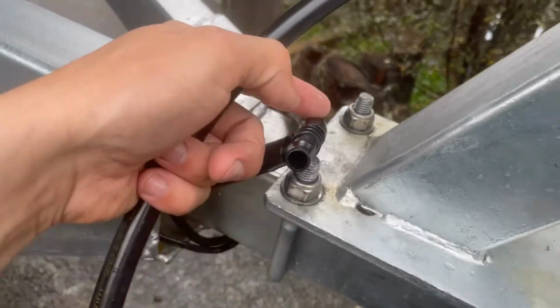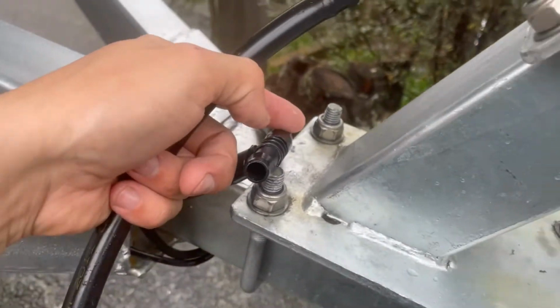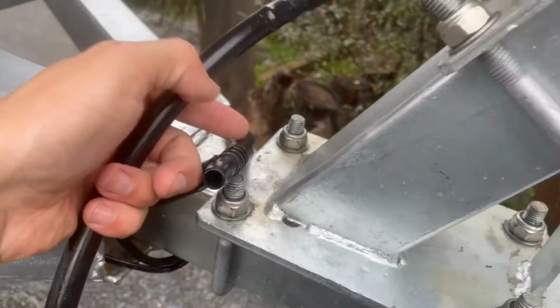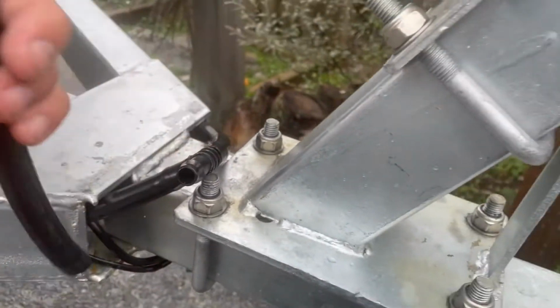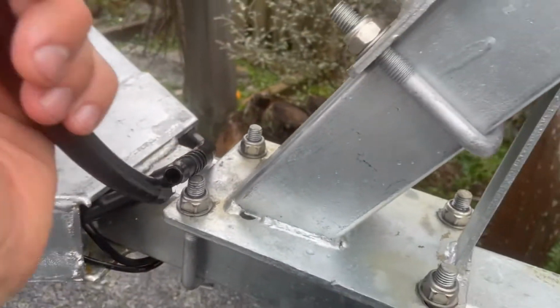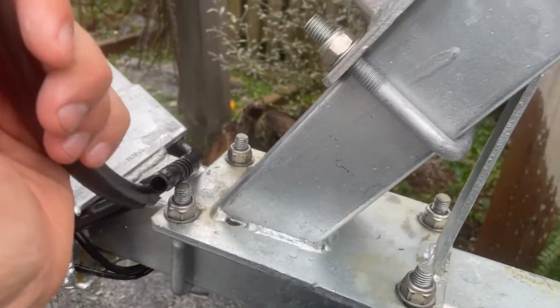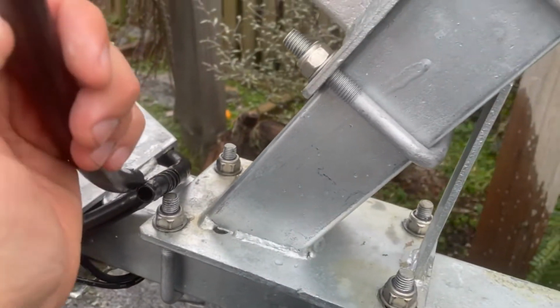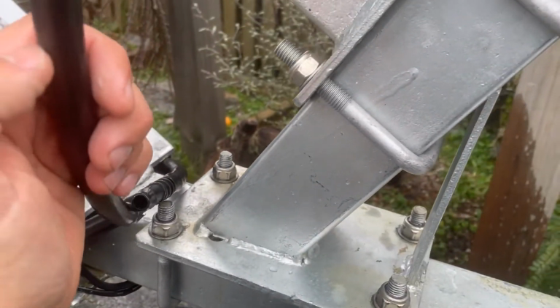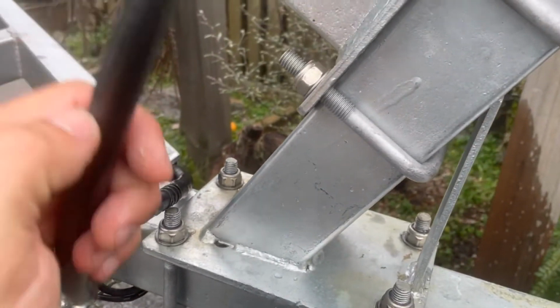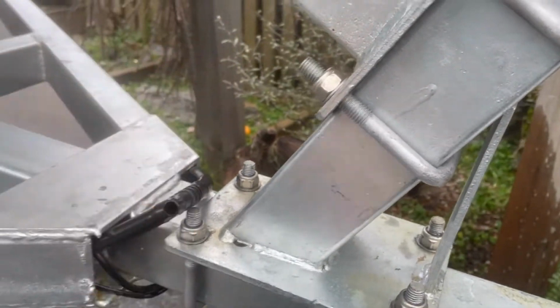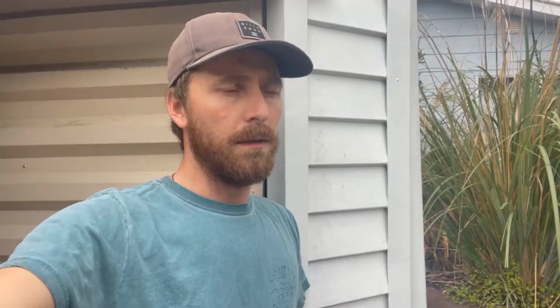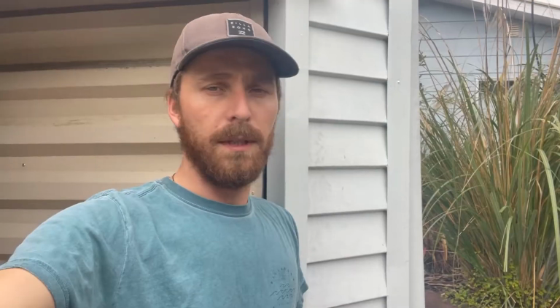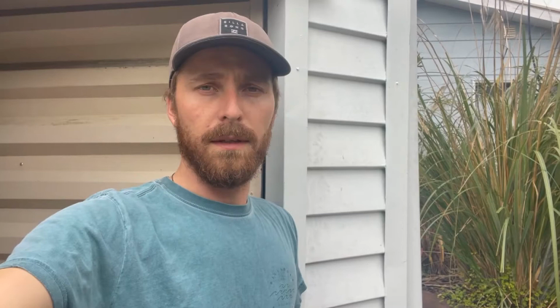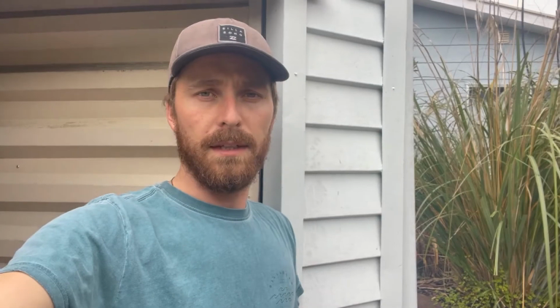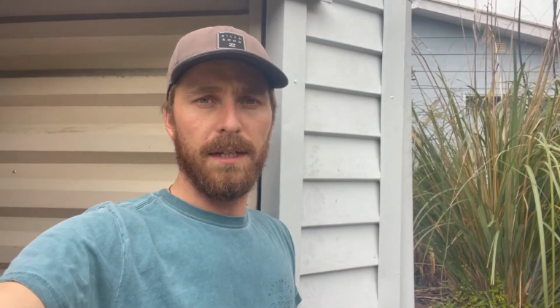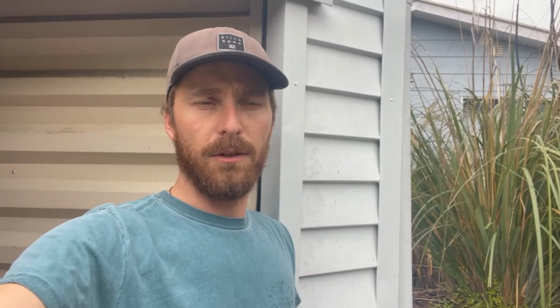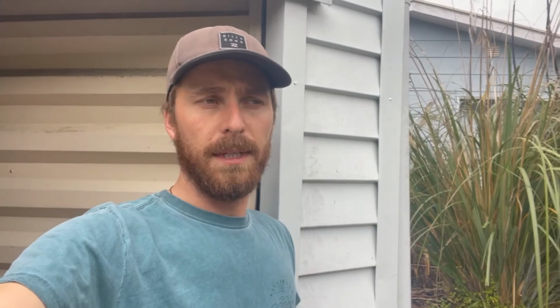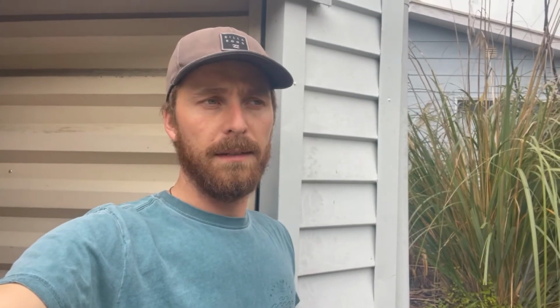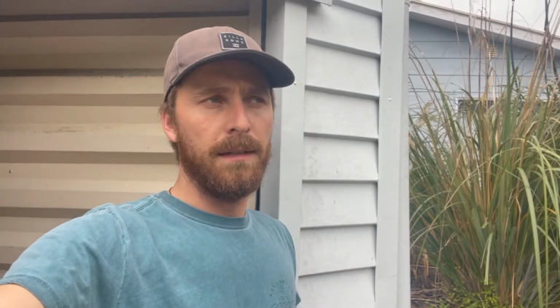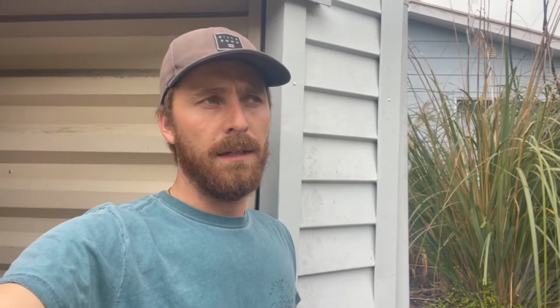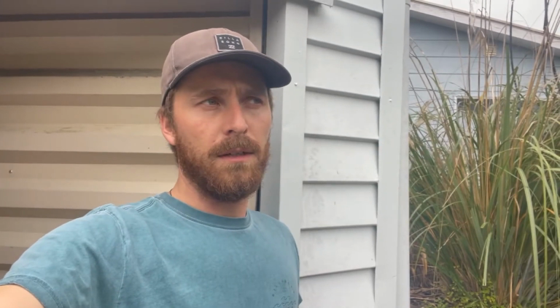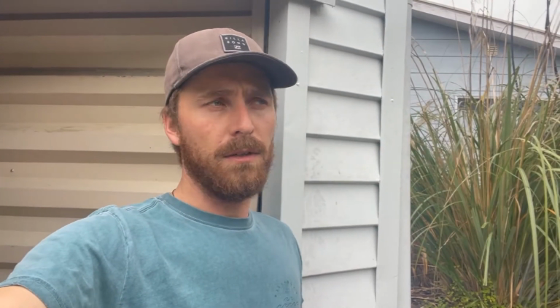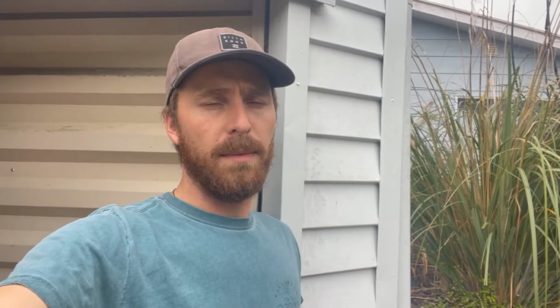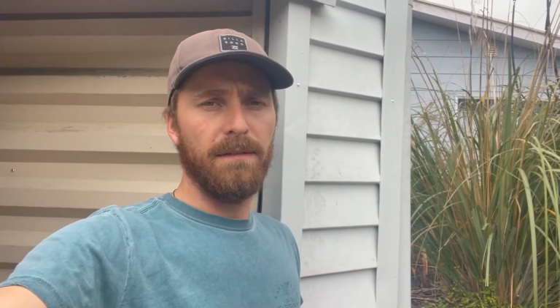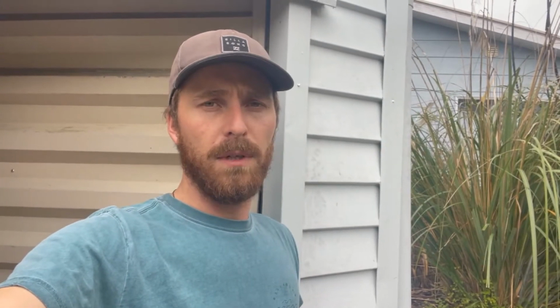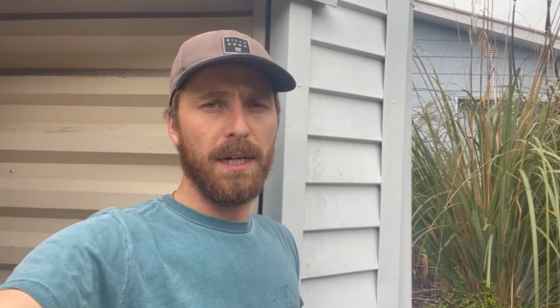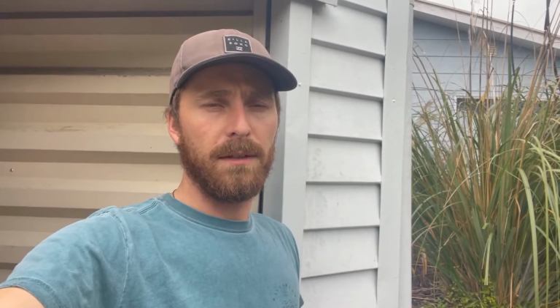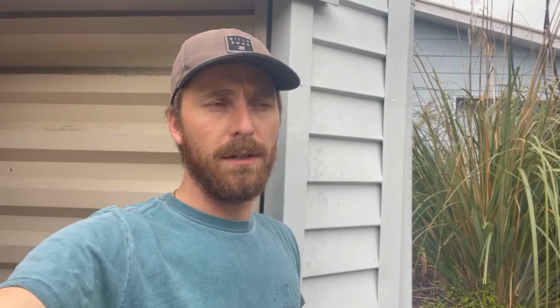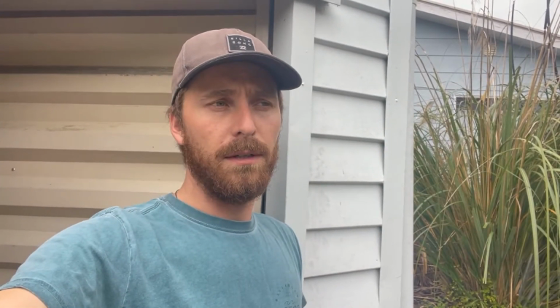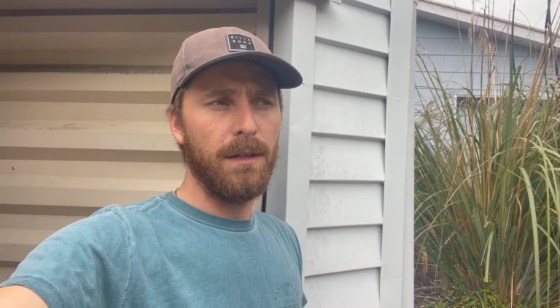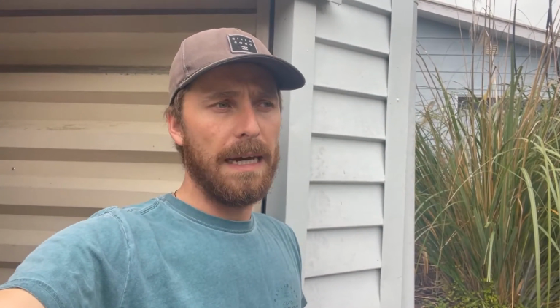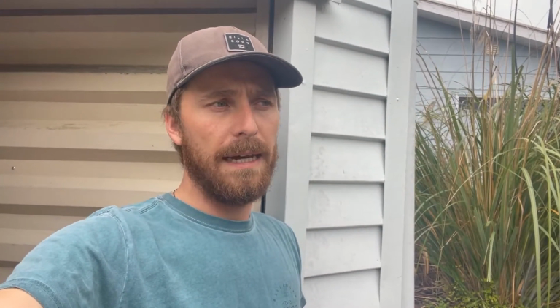Use some cable ties to lock off all of these and you're good to go. That job's done — cost about 40 bucks.